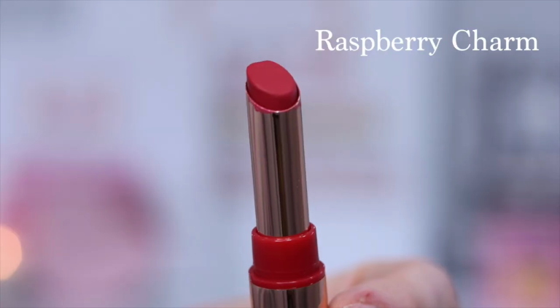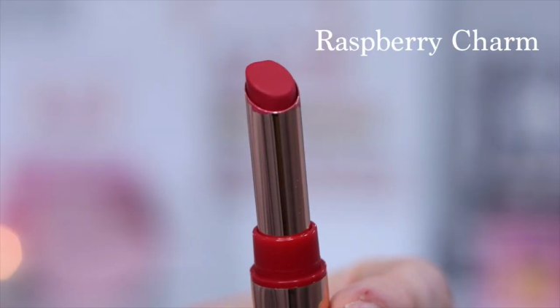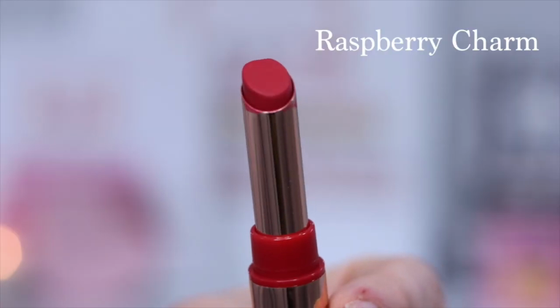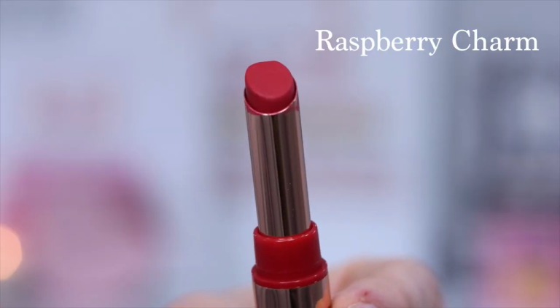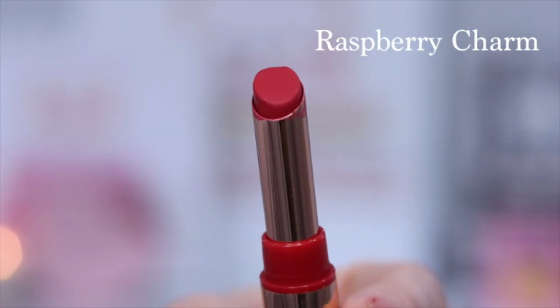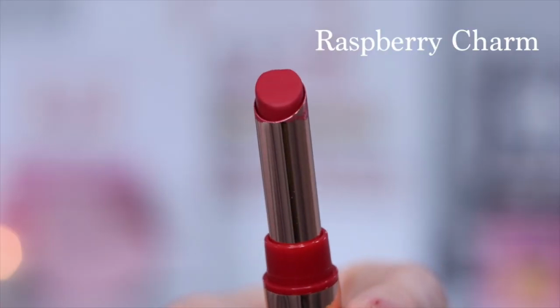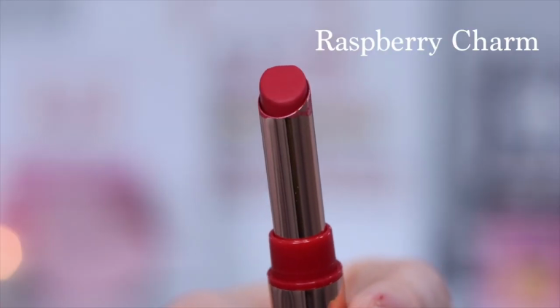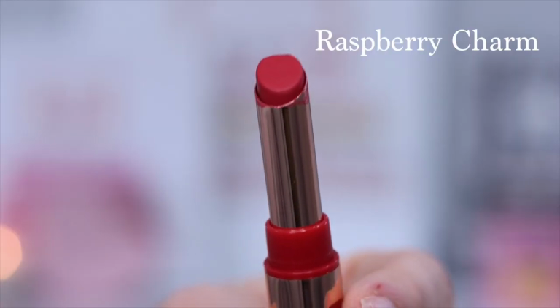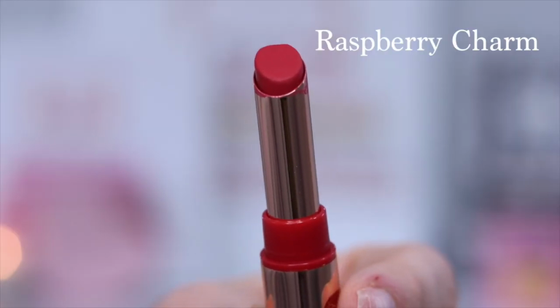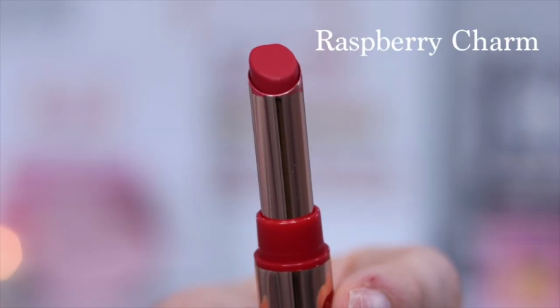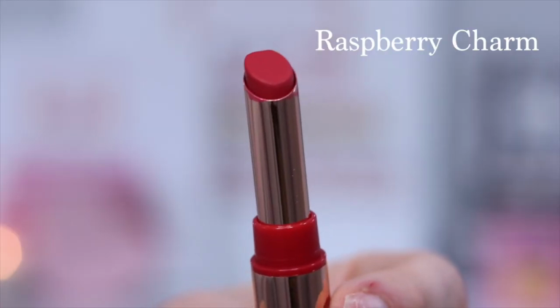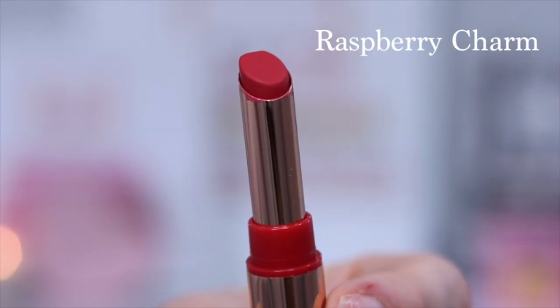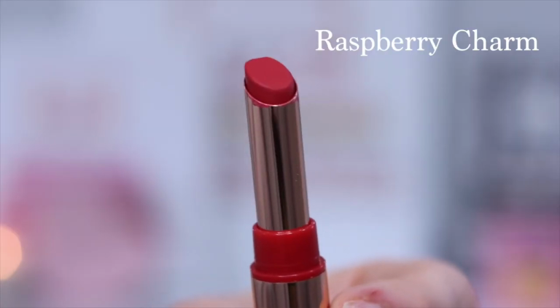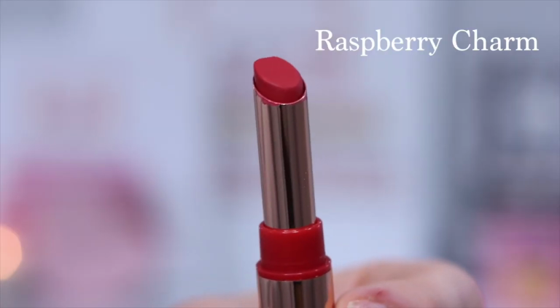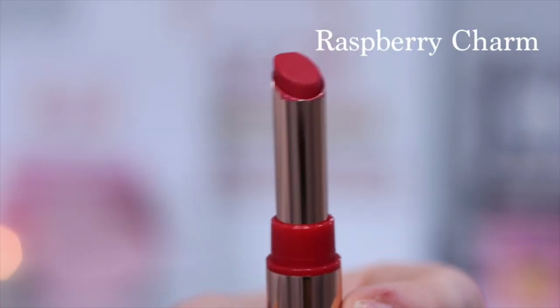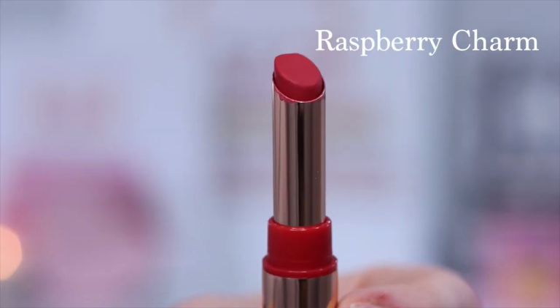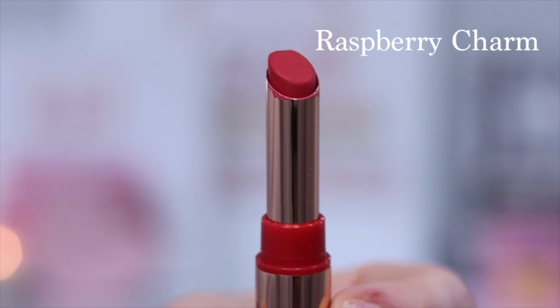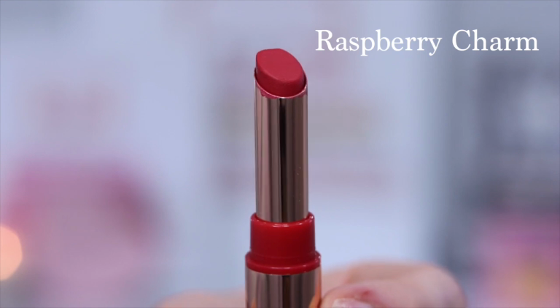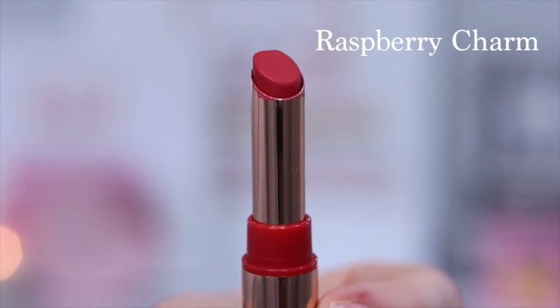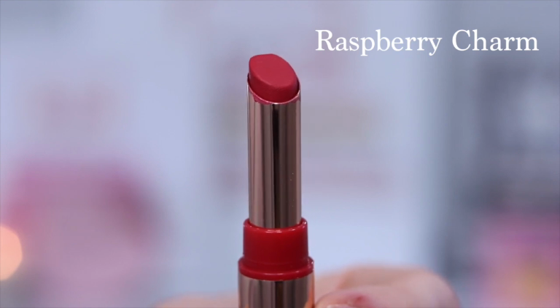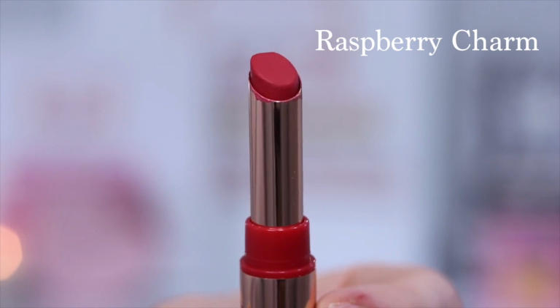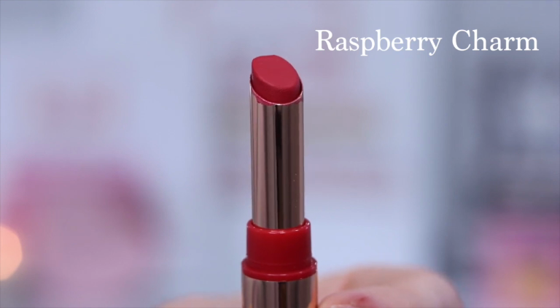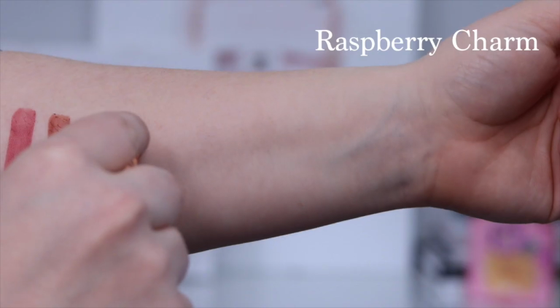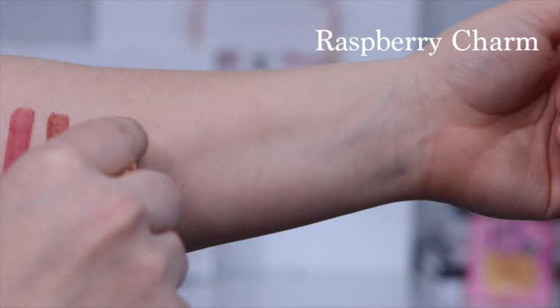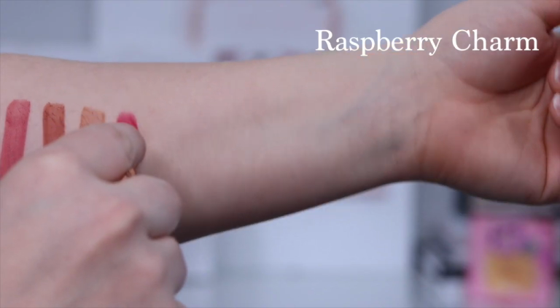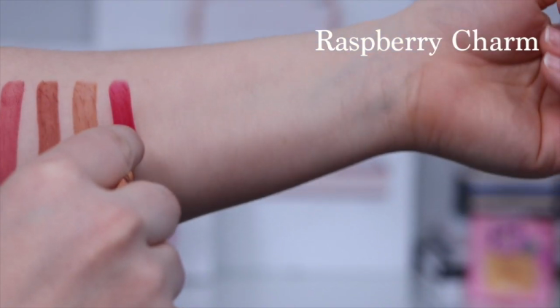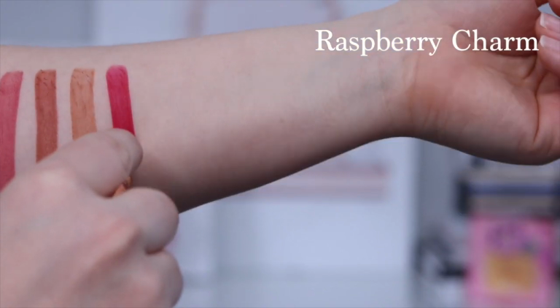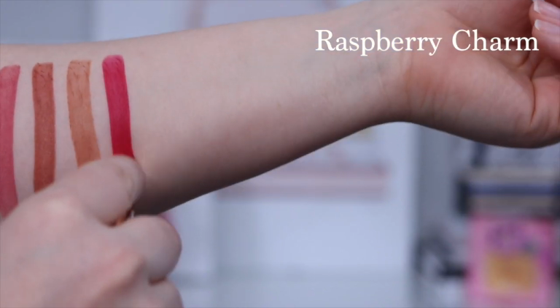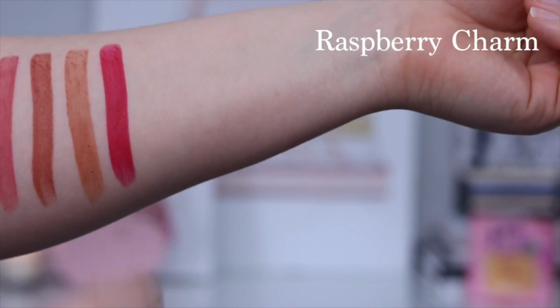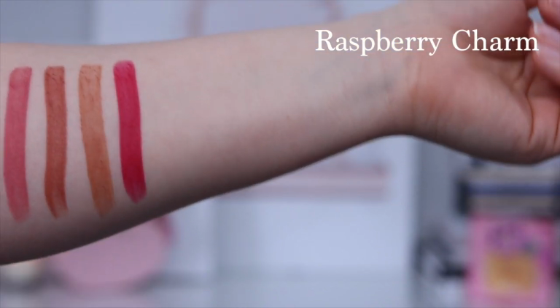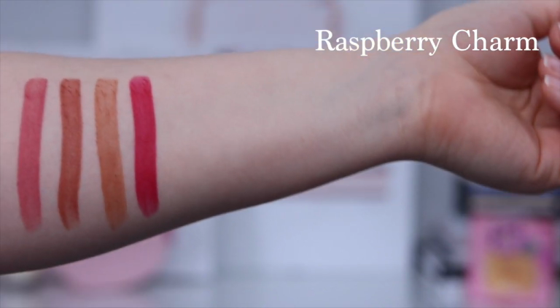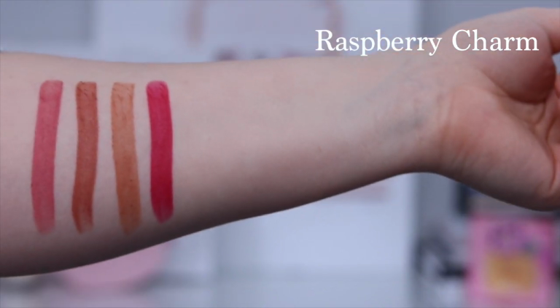Raspberry Charm is described as a soft pink-red shade.